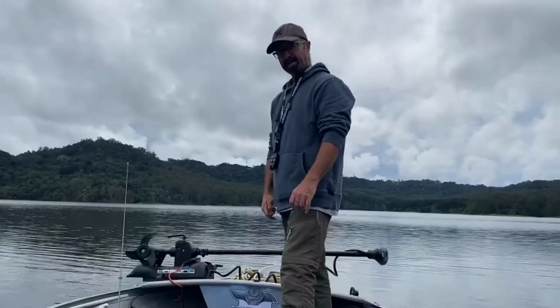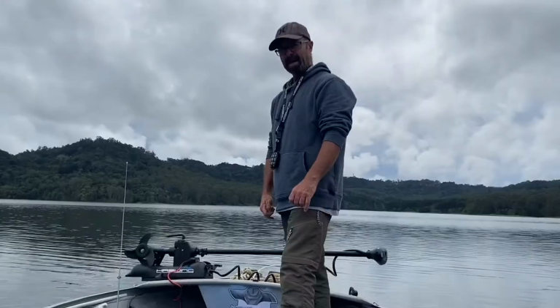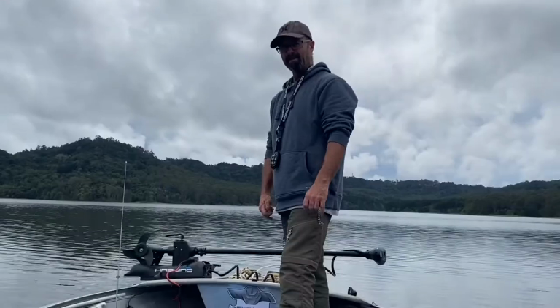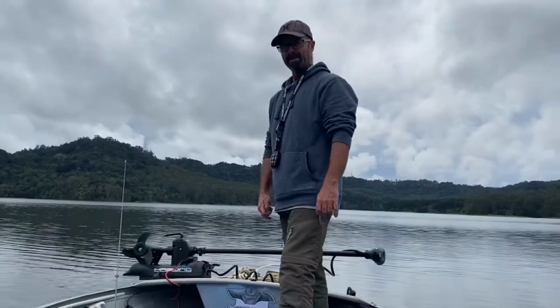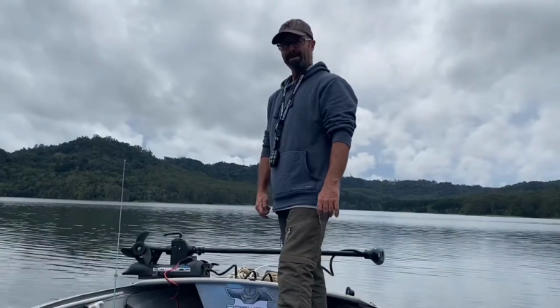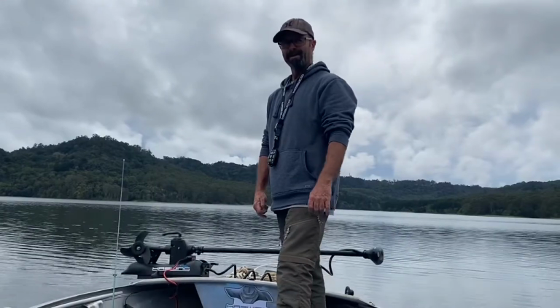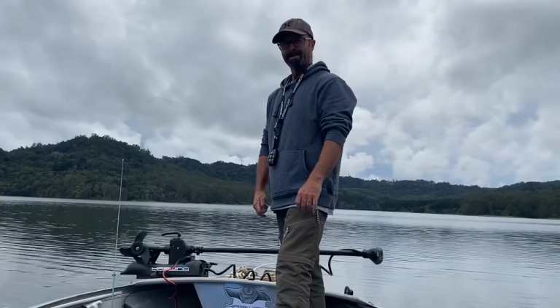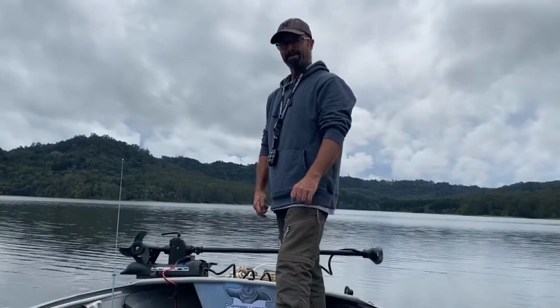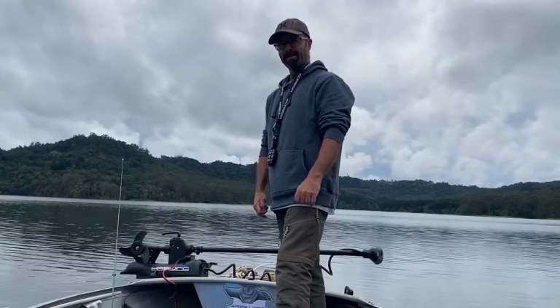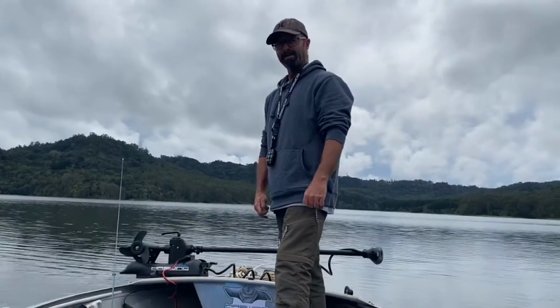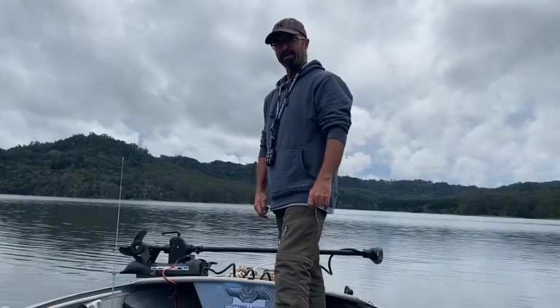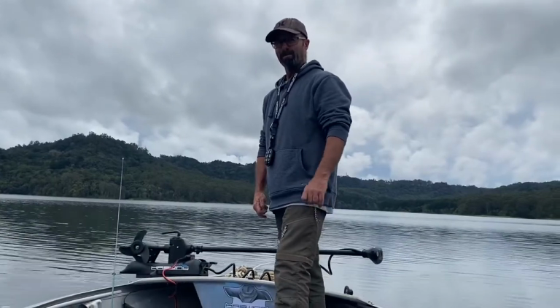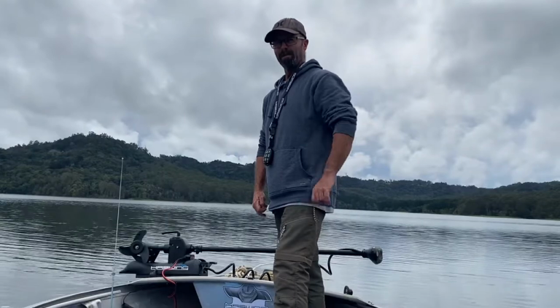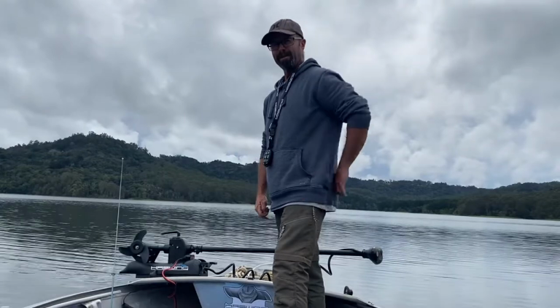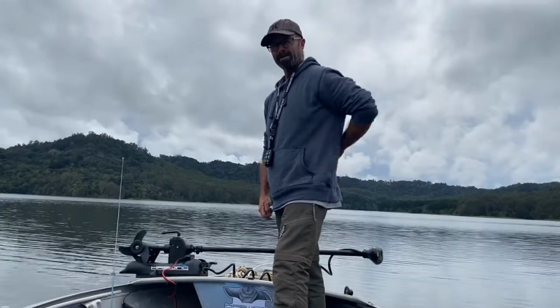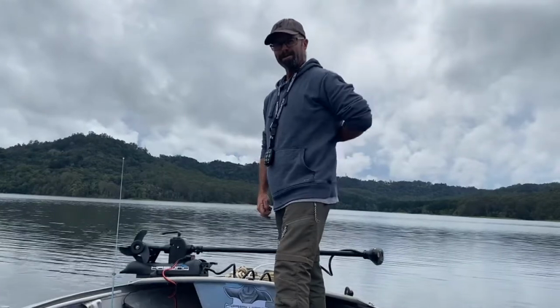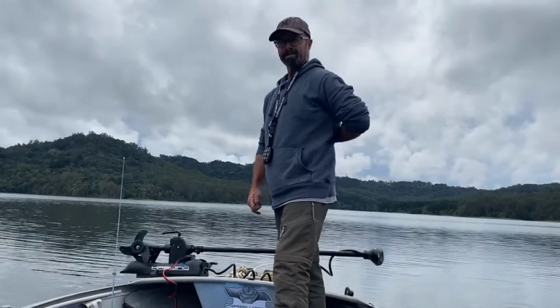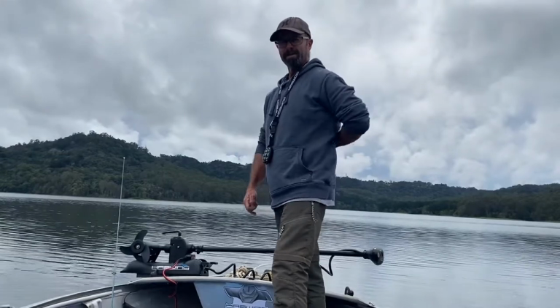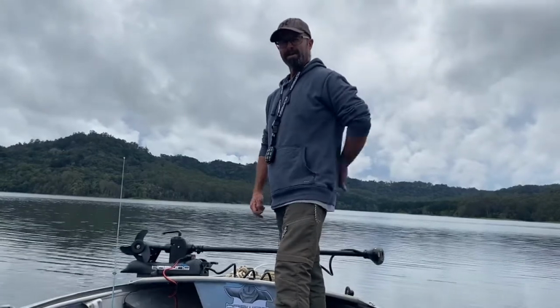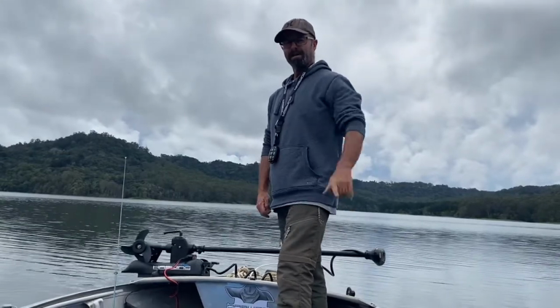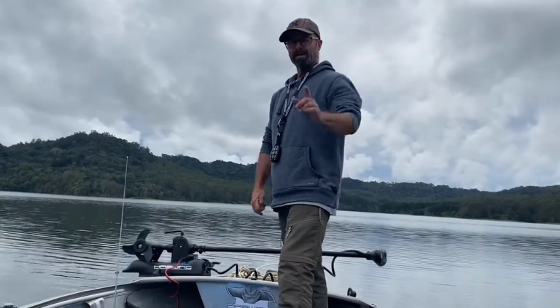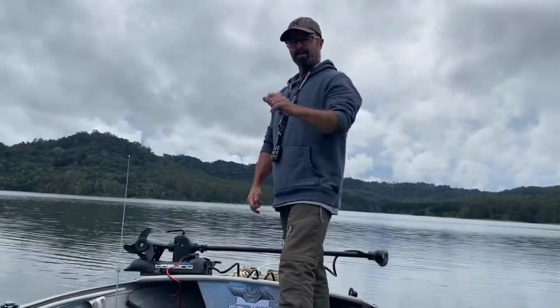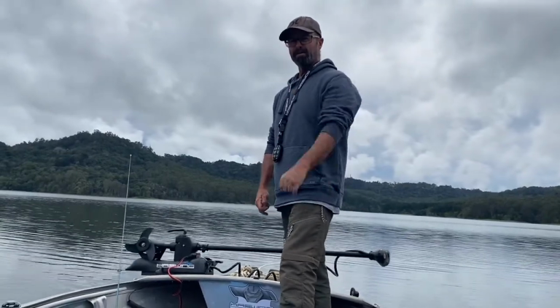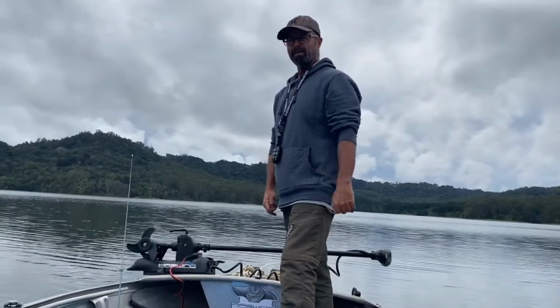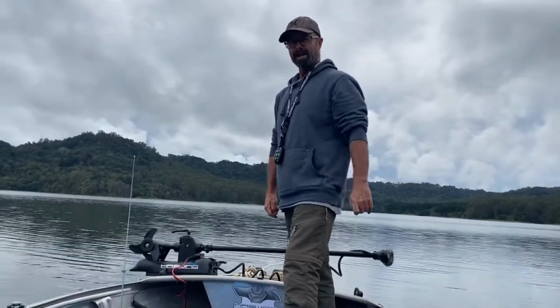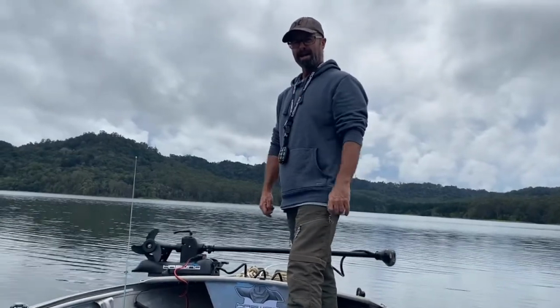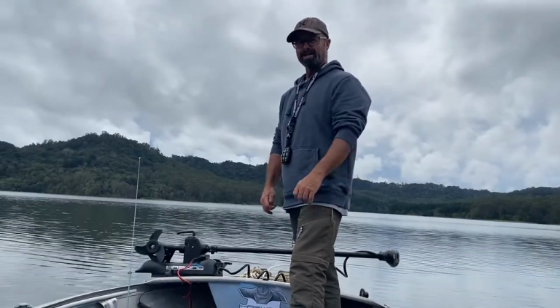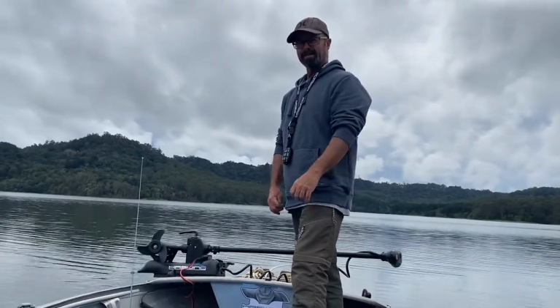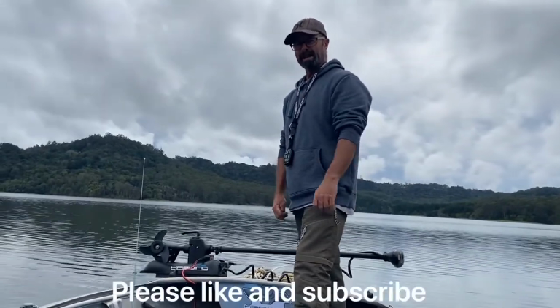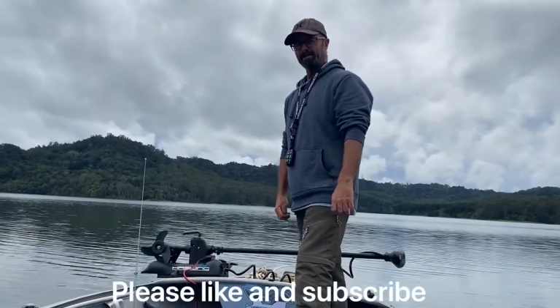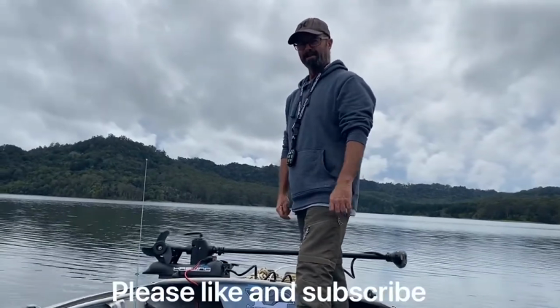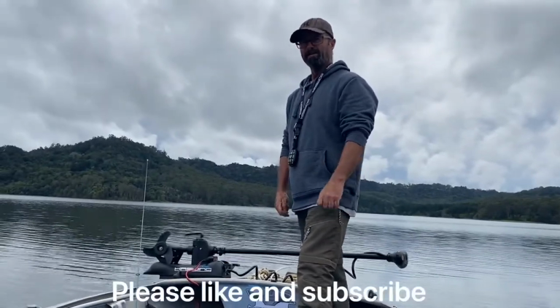Hey everybody, Norm here from Norm Life Outdoors. I've got my daughter Tiana — she's got the camera at the moment.